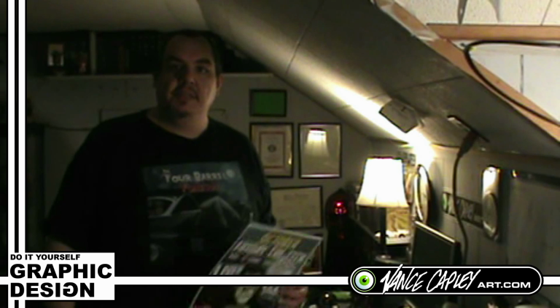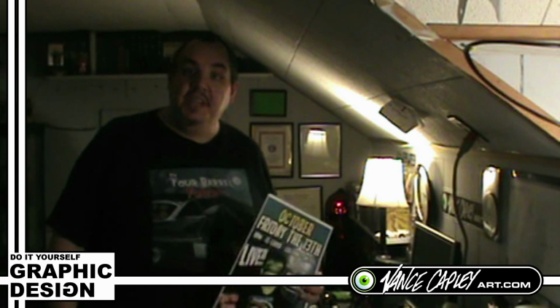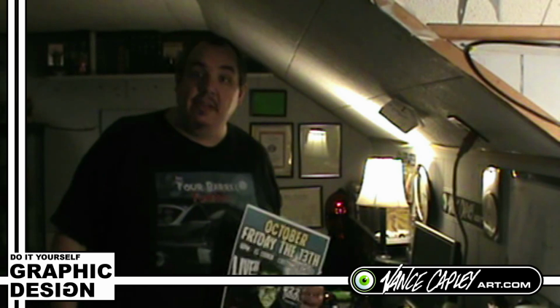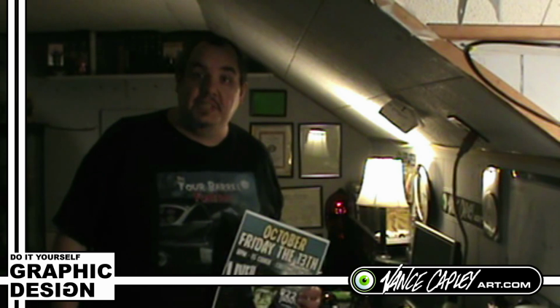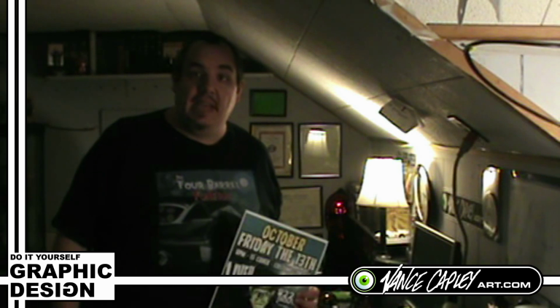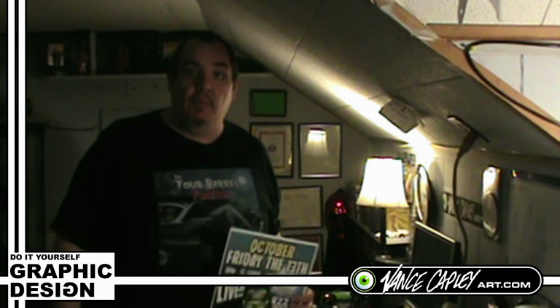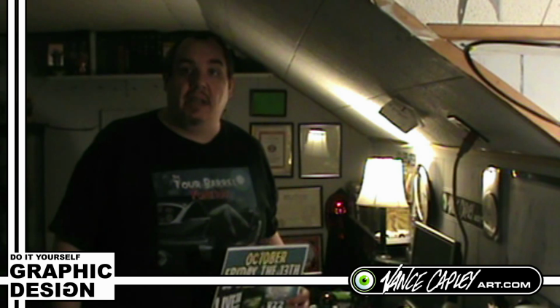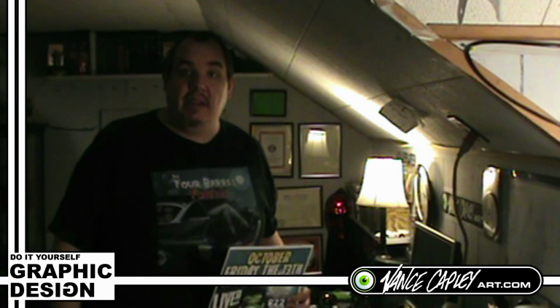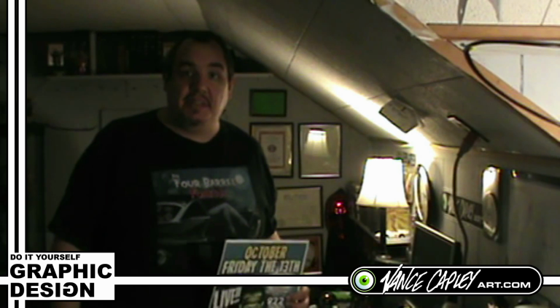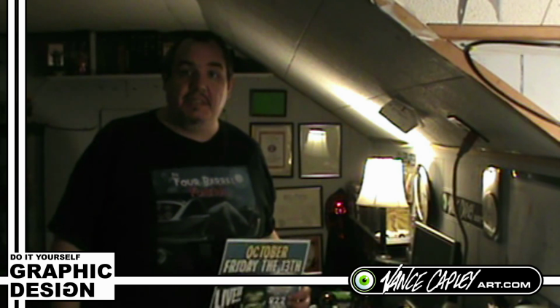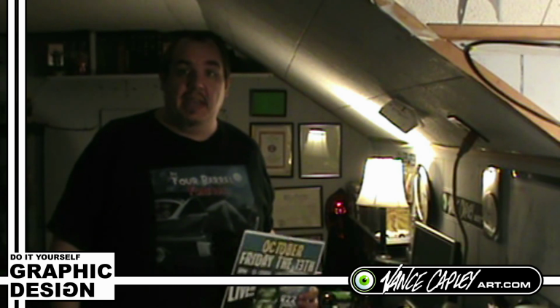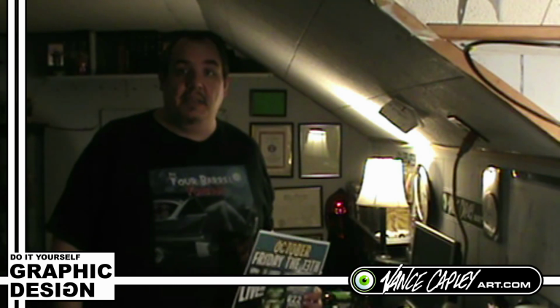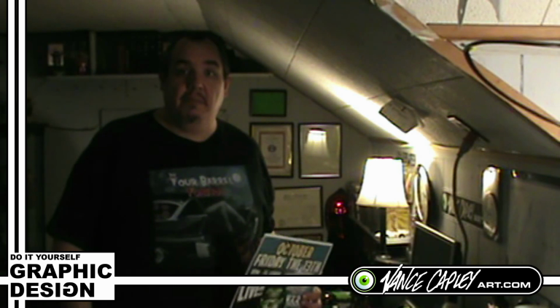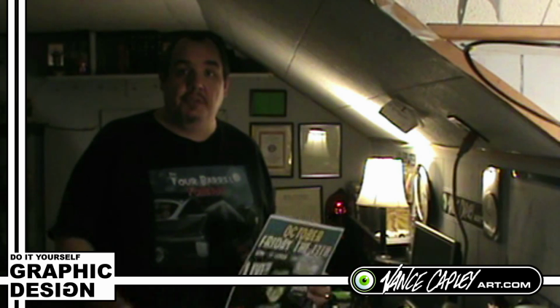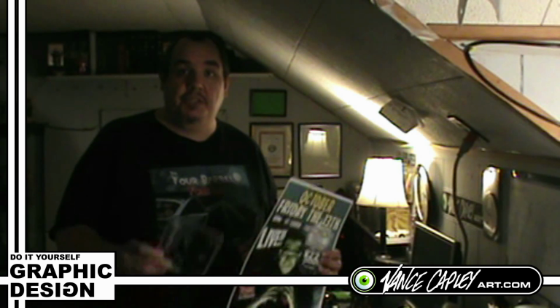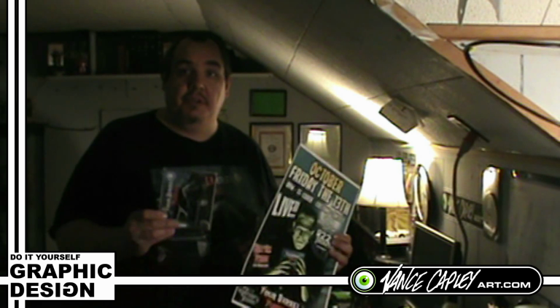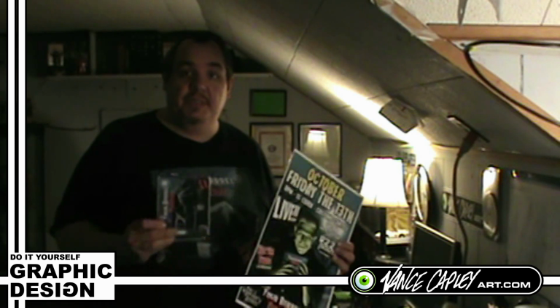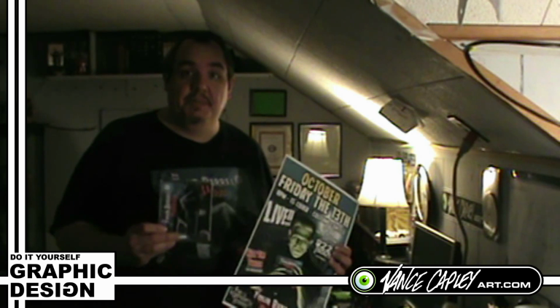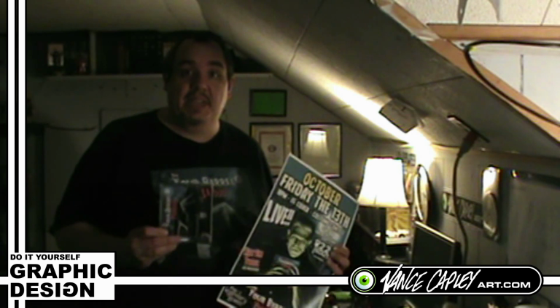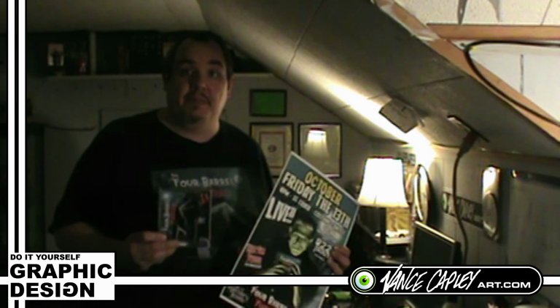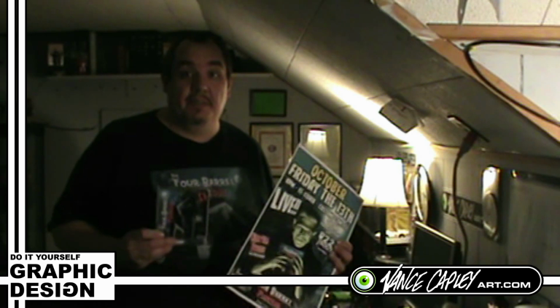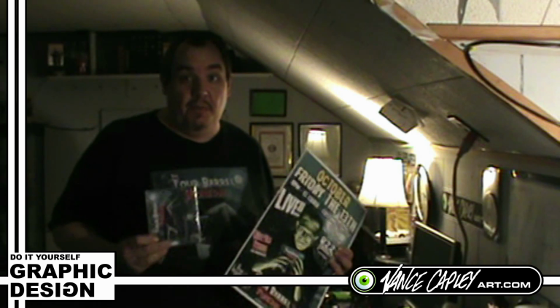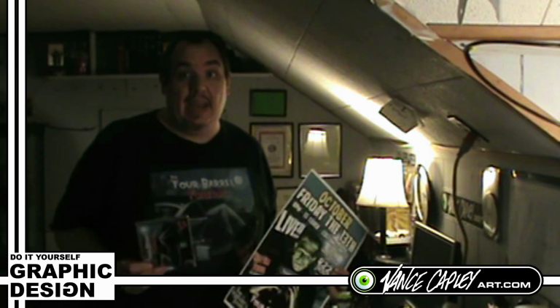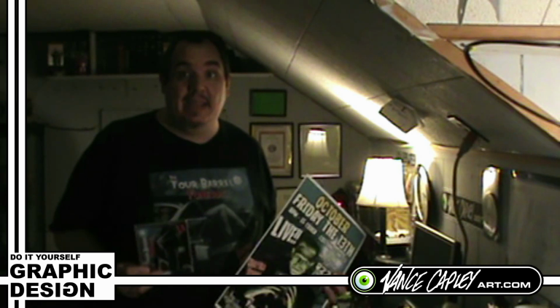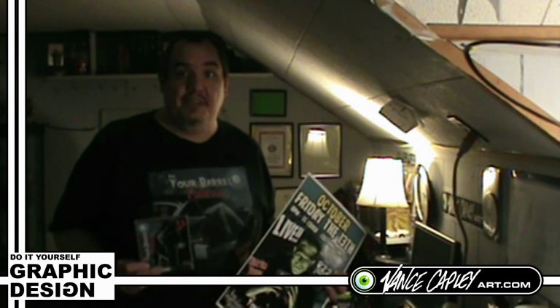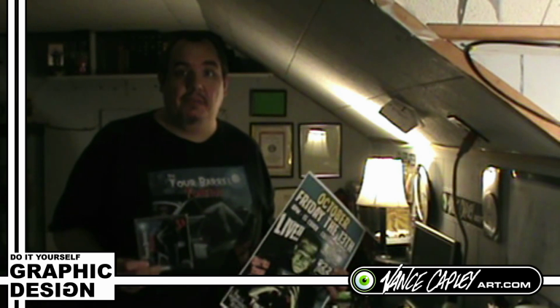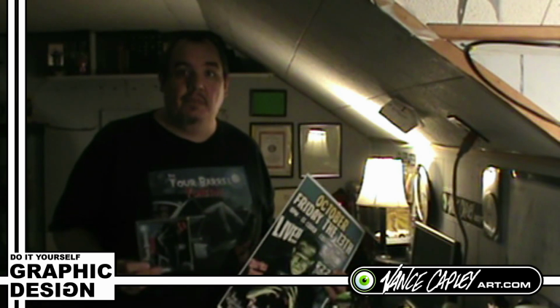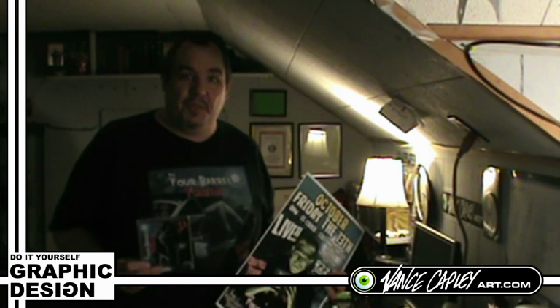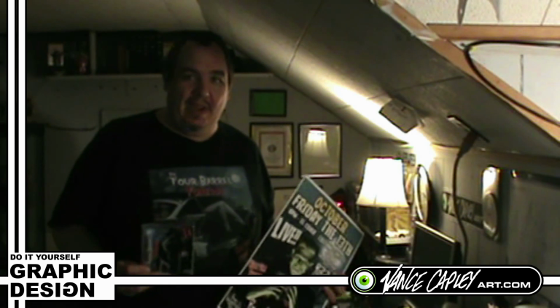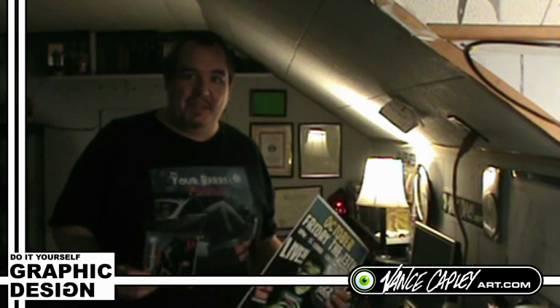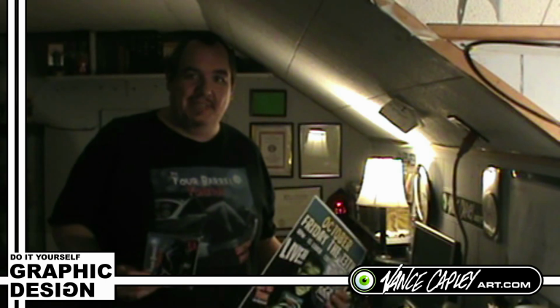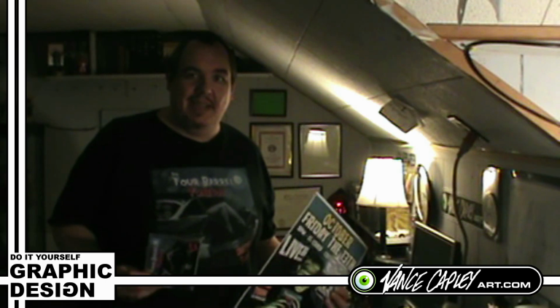Today on DIY Graphic Design, I'm going to show you some samples of what I do with graphic design.